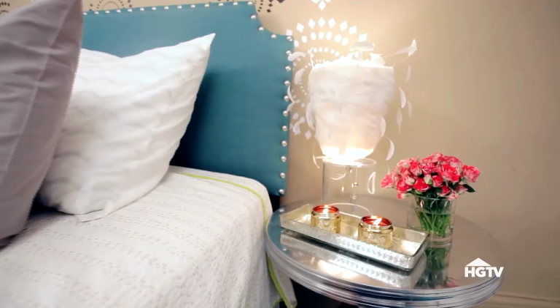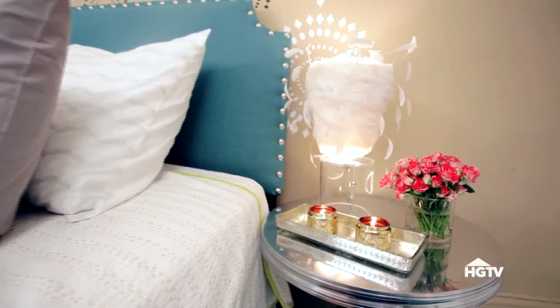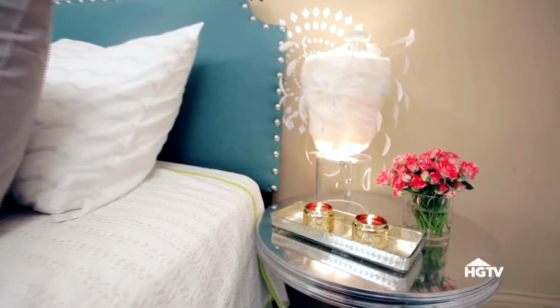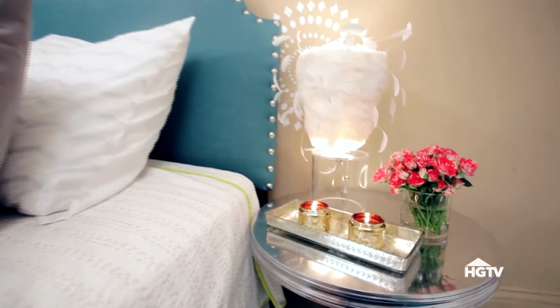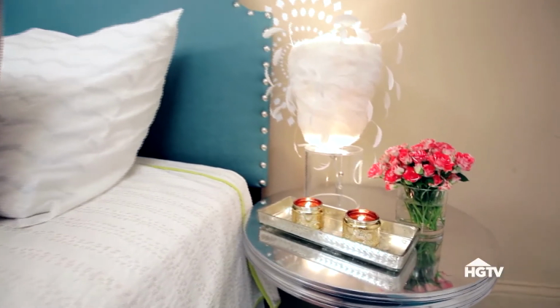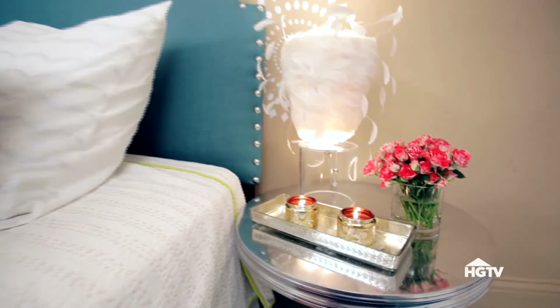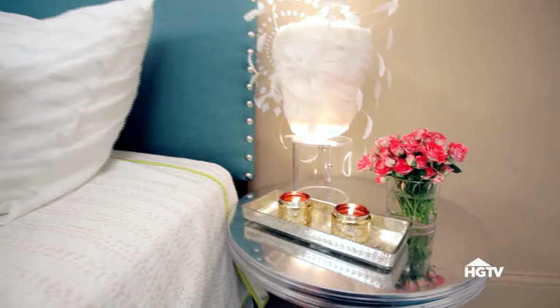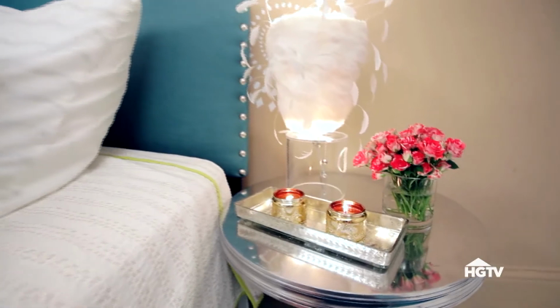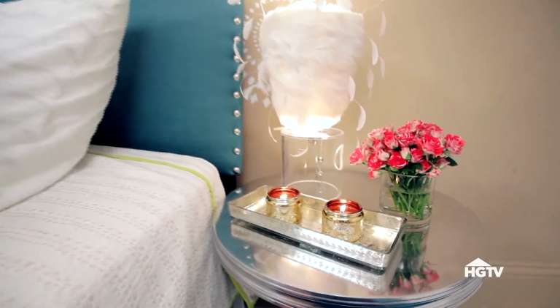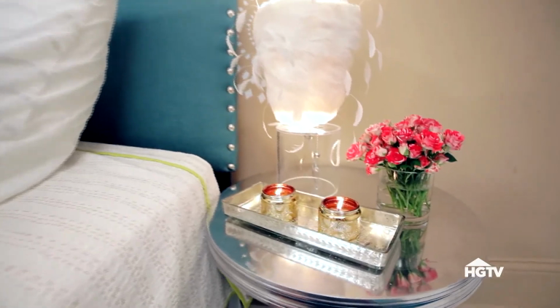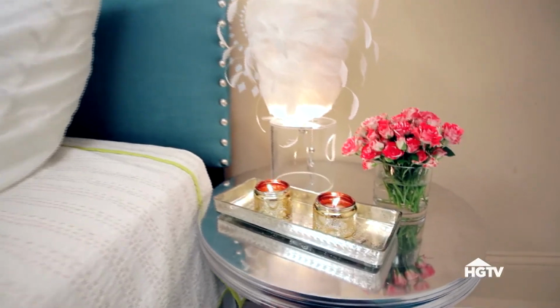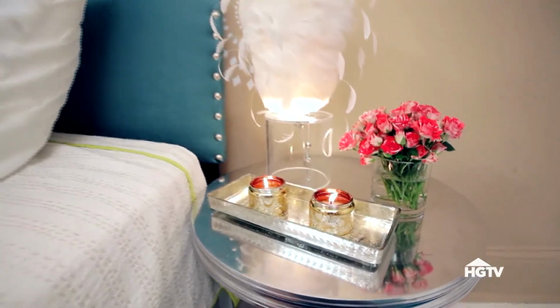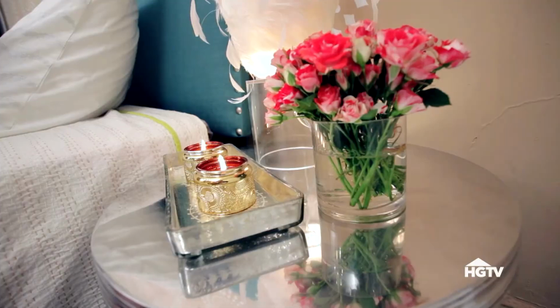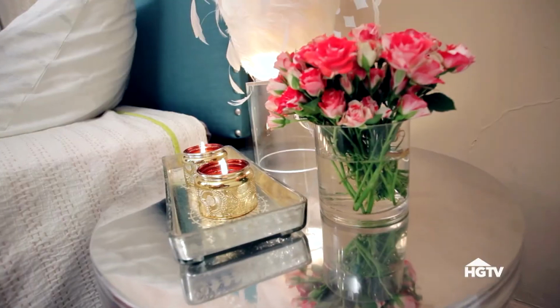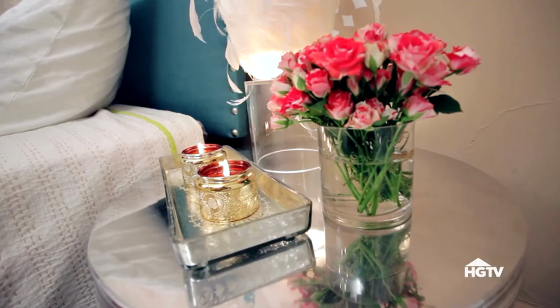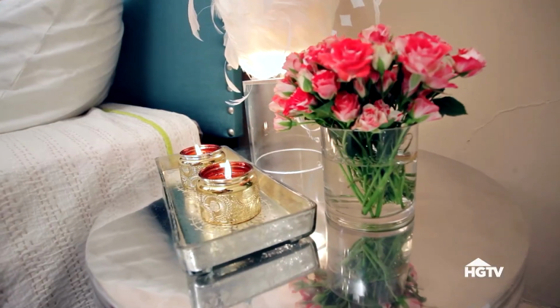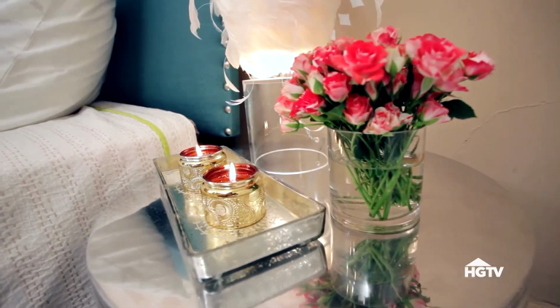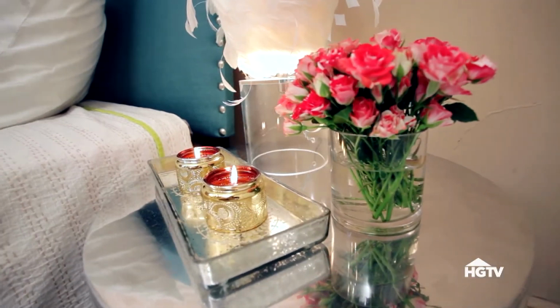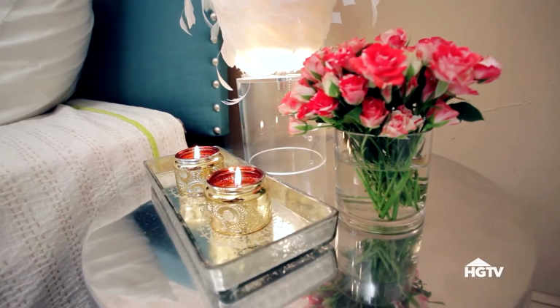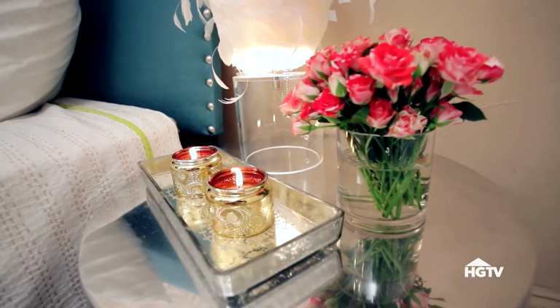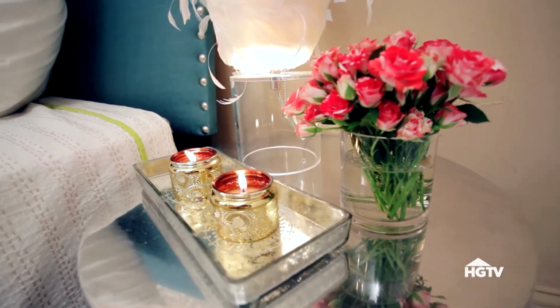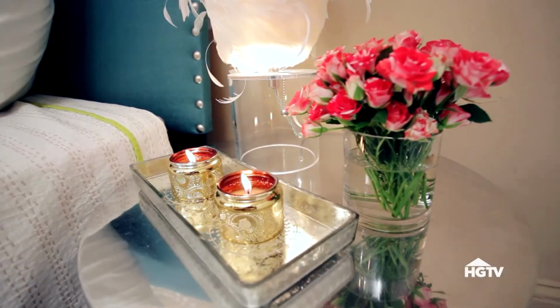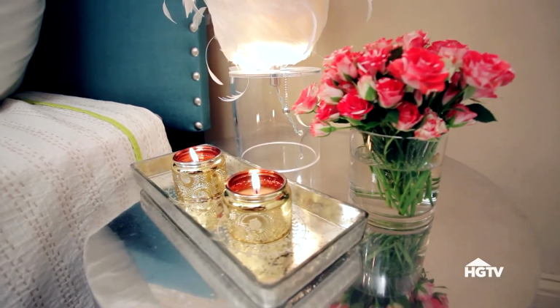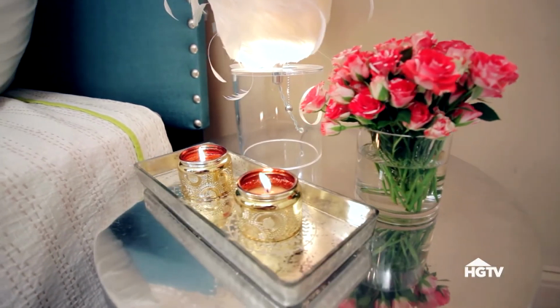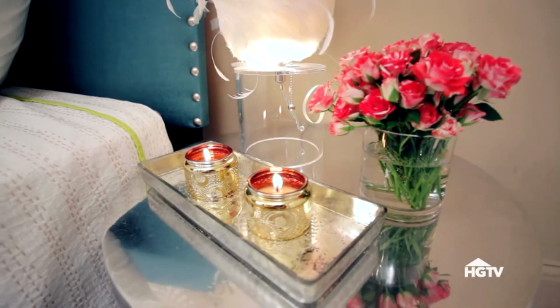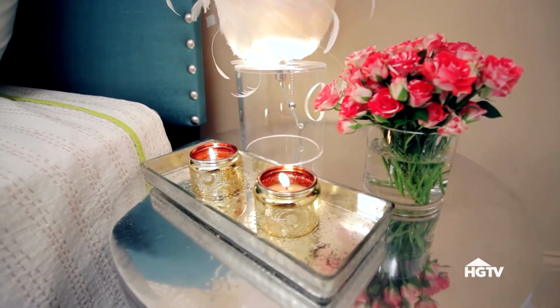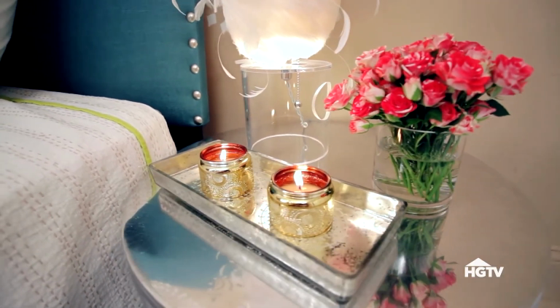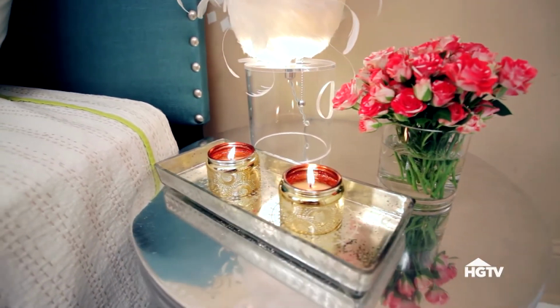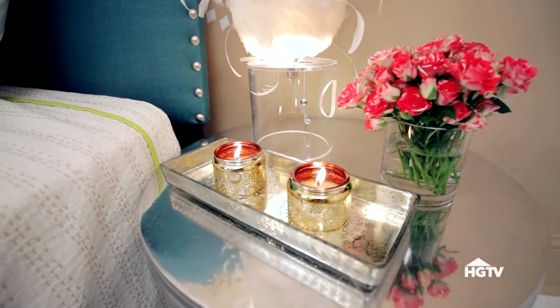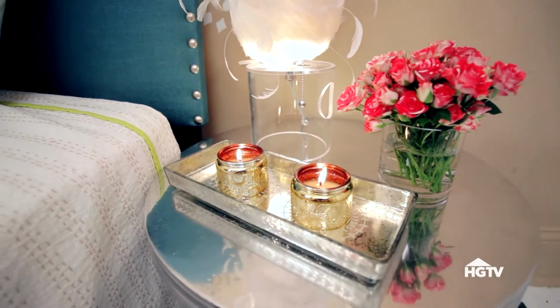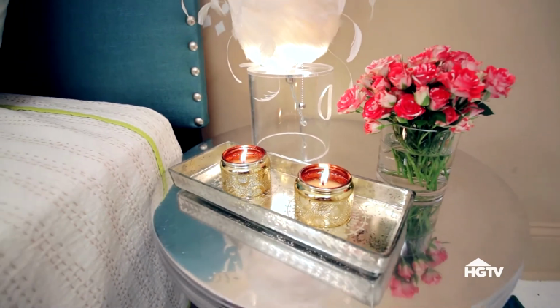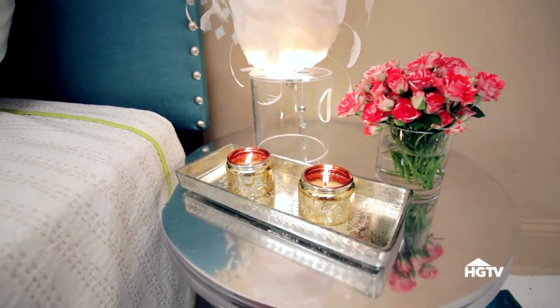Next to the bed, you'll need something to put a drink on. These stylish silver tables are more sophisticated than traditional nightstands.